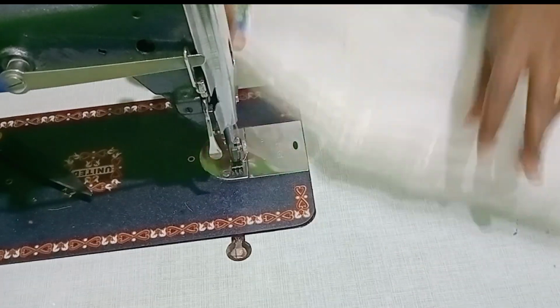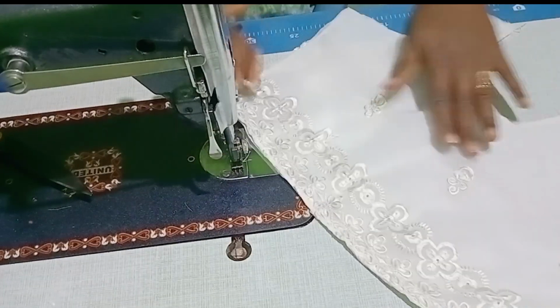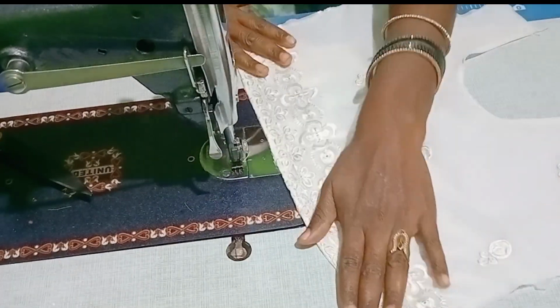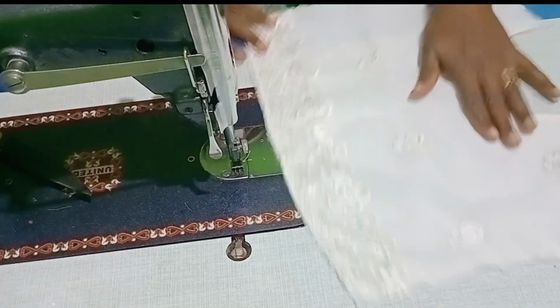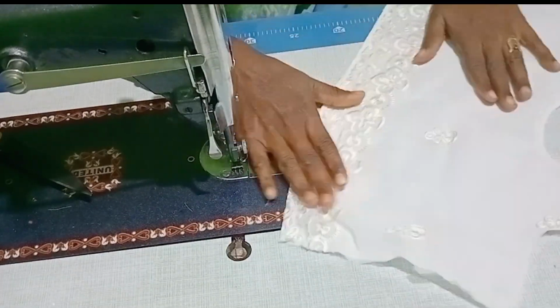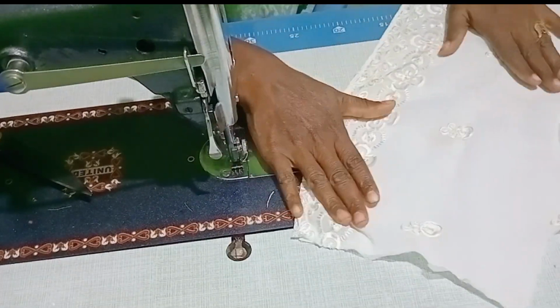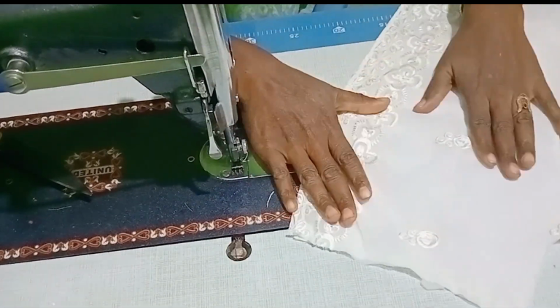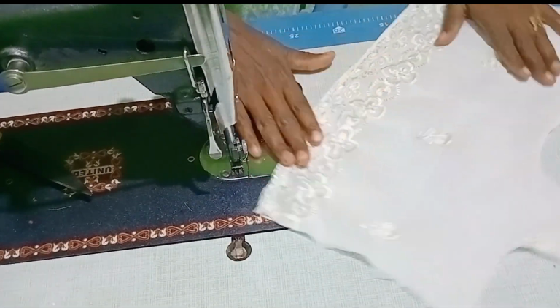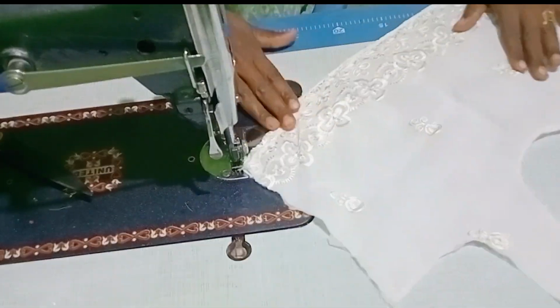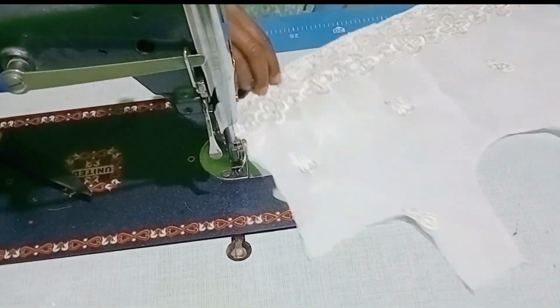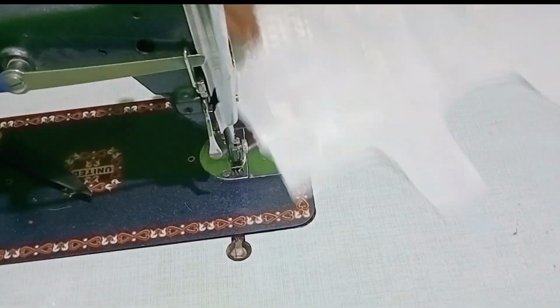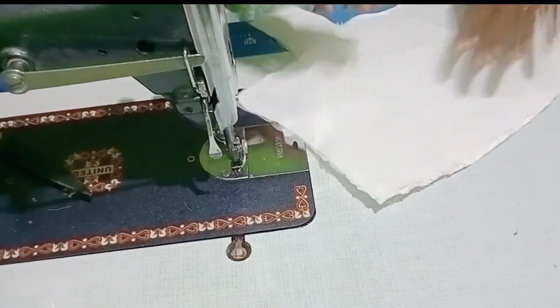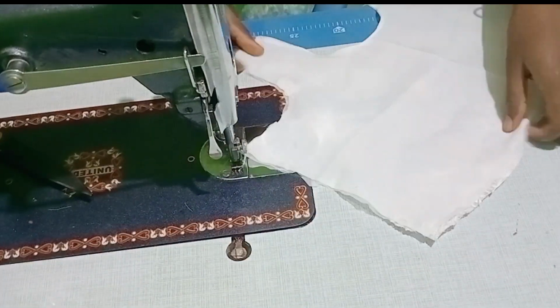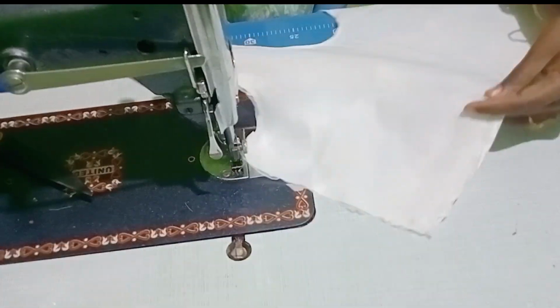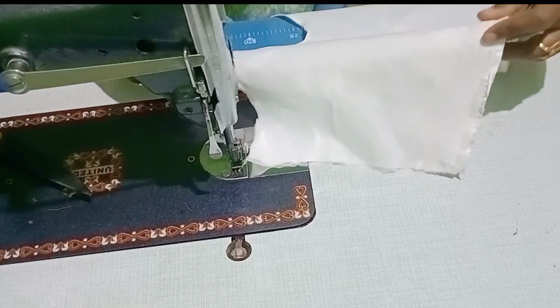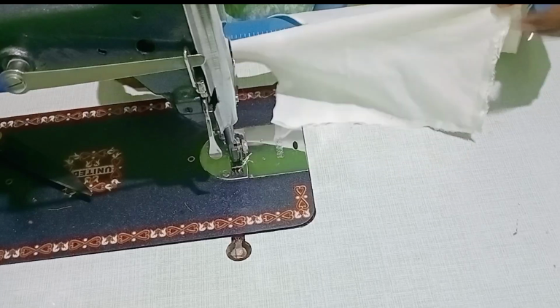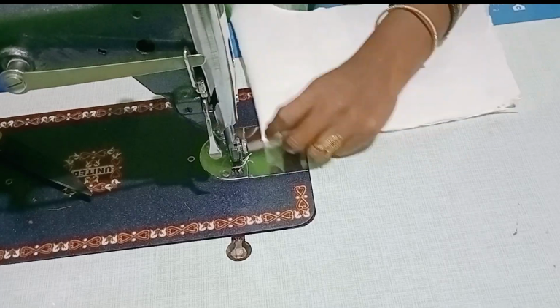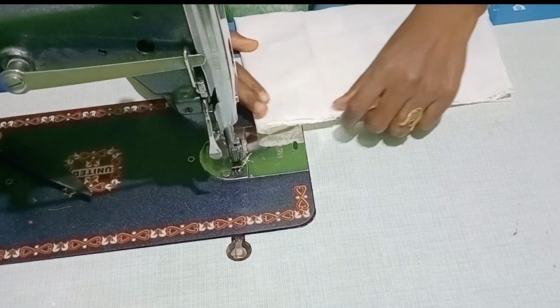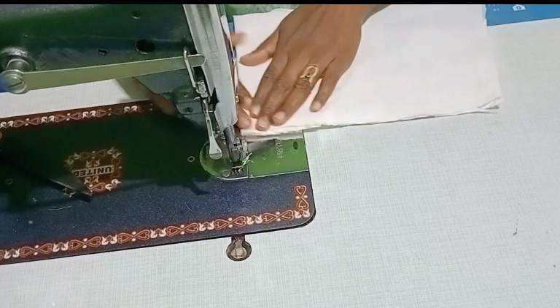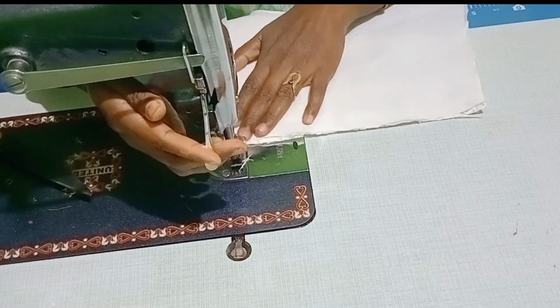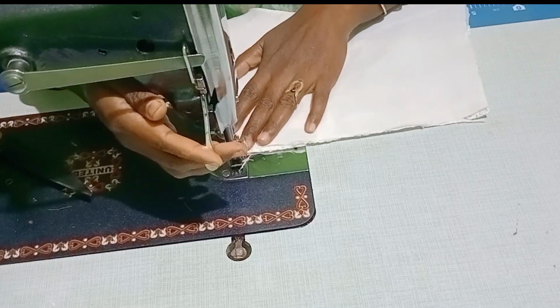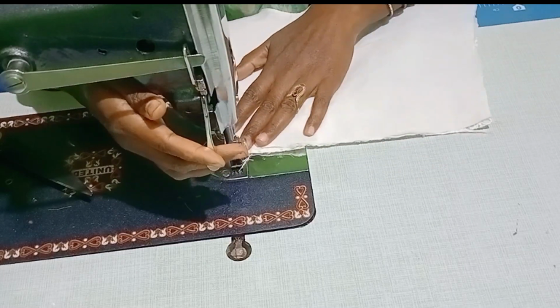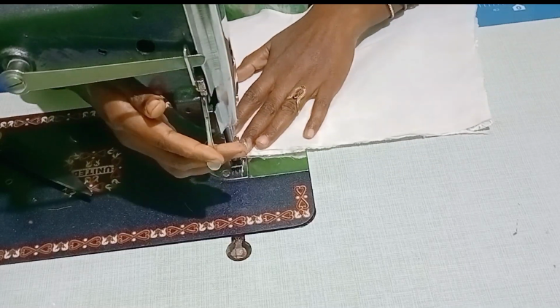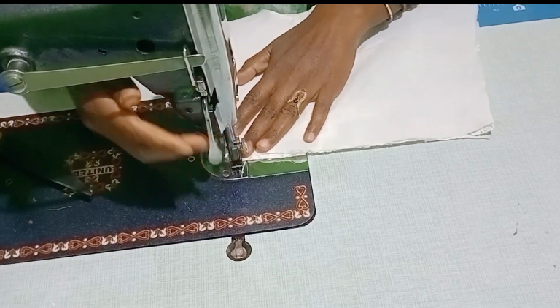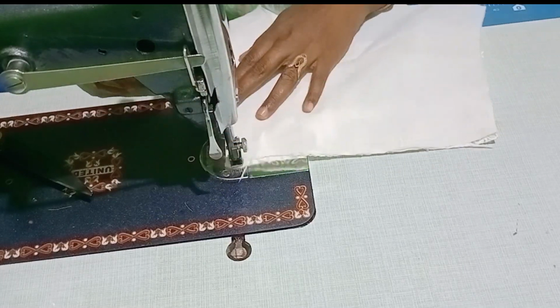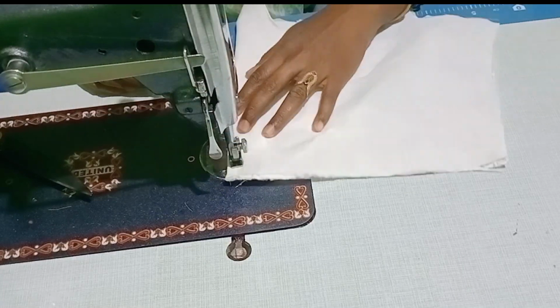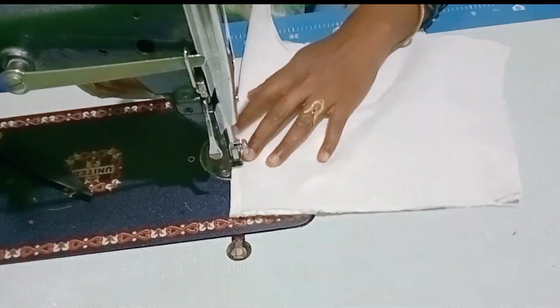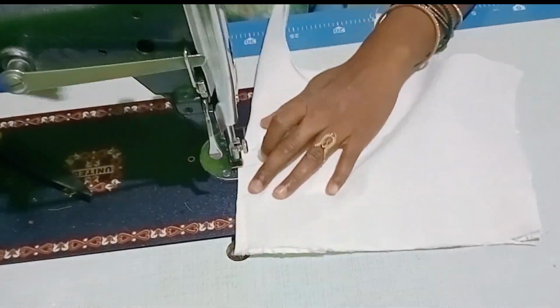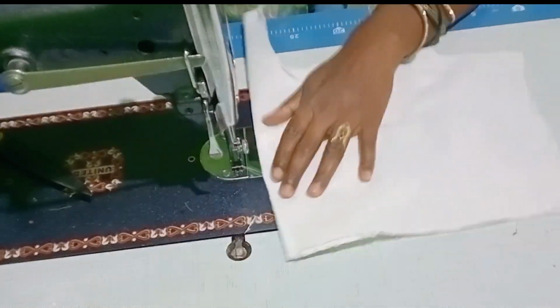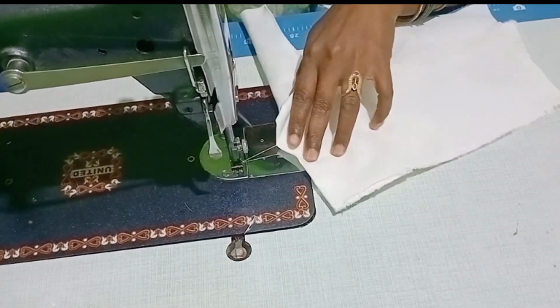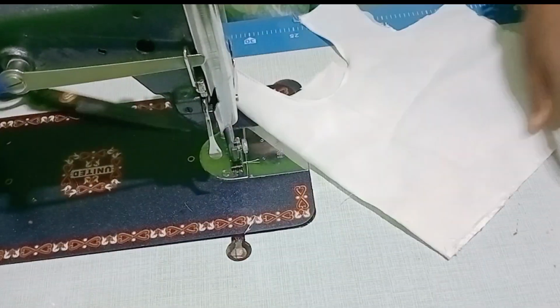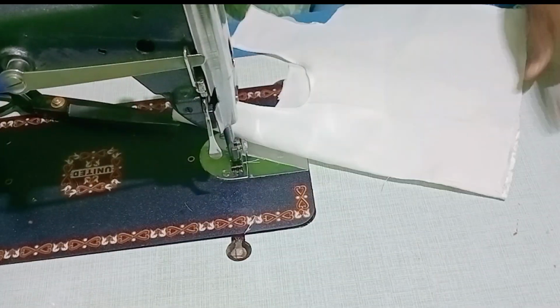If you want to cut the frock and start the cutting video, you can see the stitching and start the cutting video. After the stitching, the look is very good.